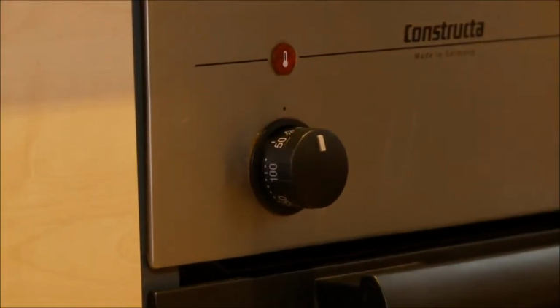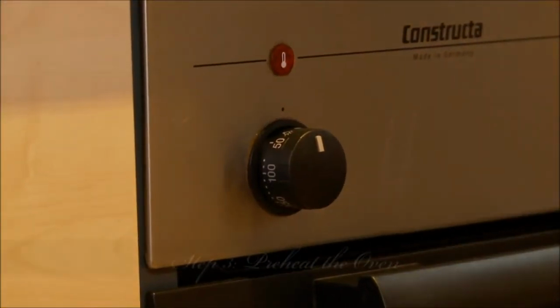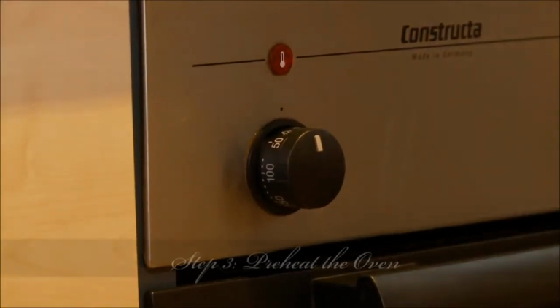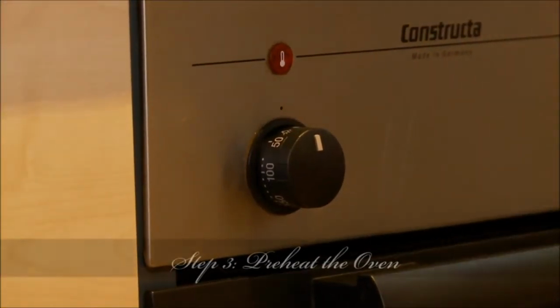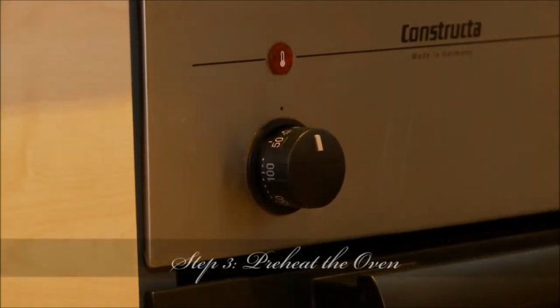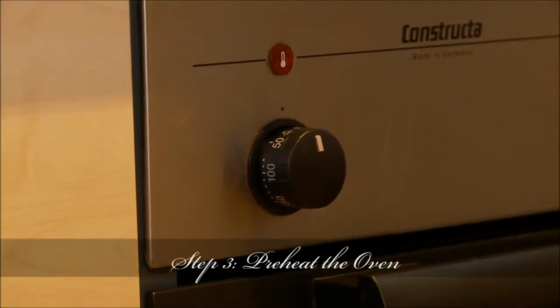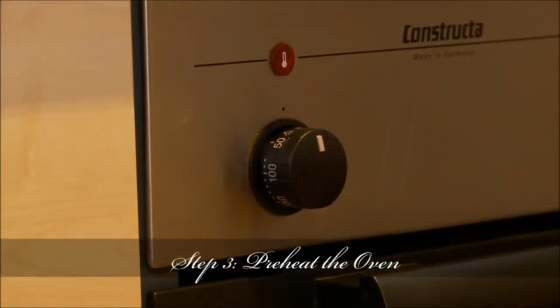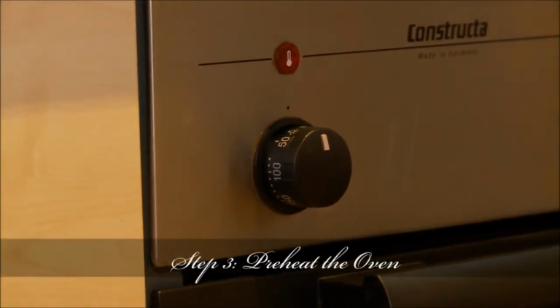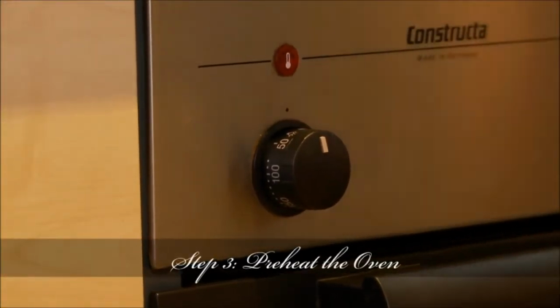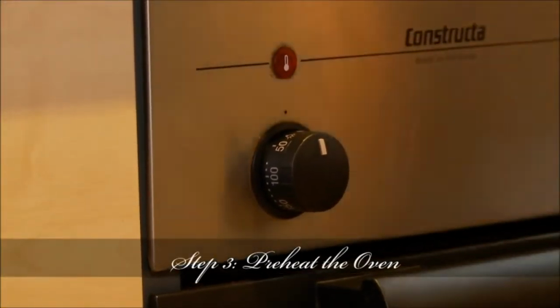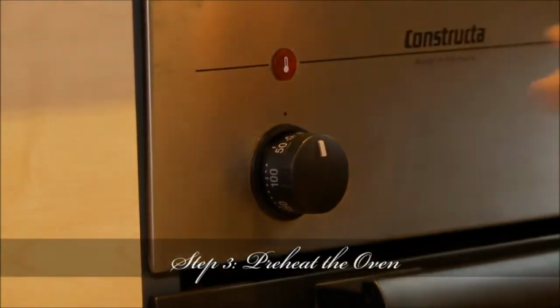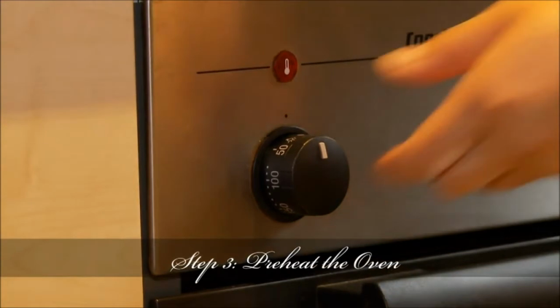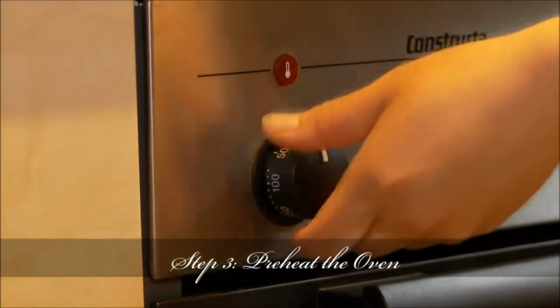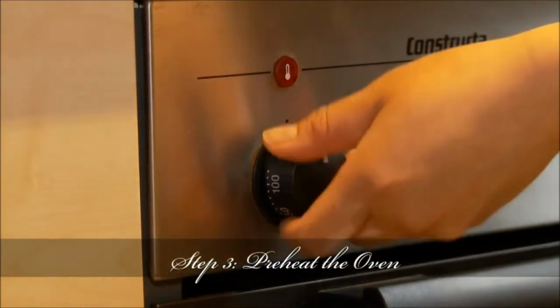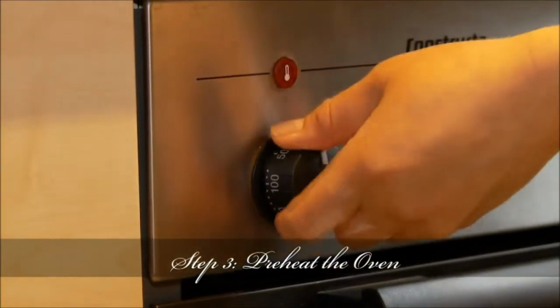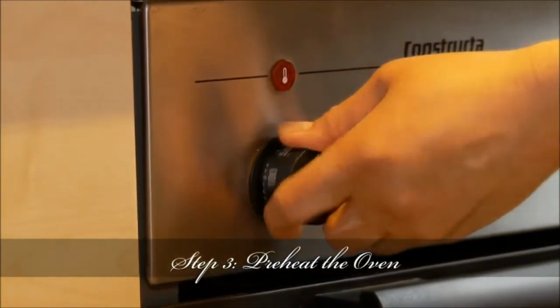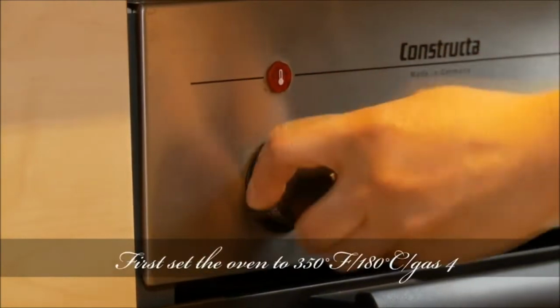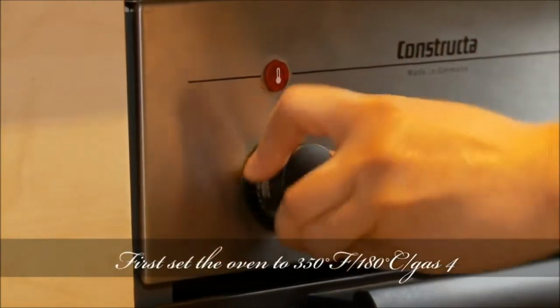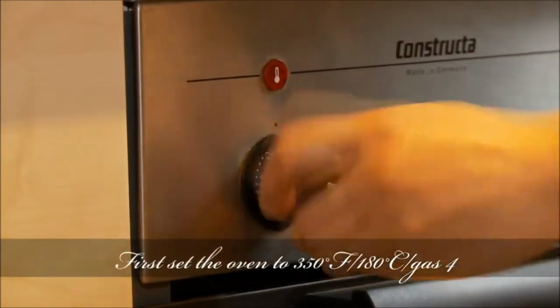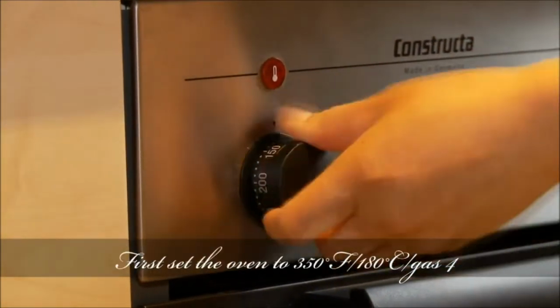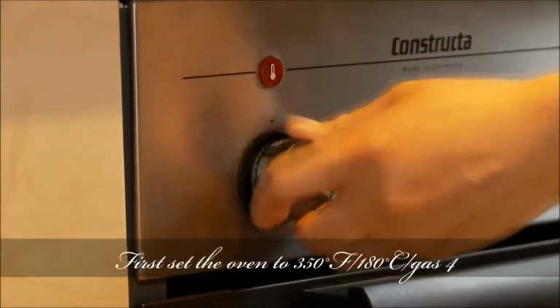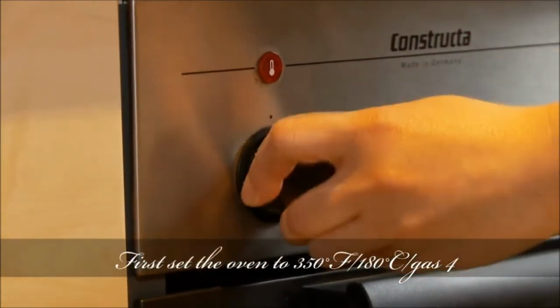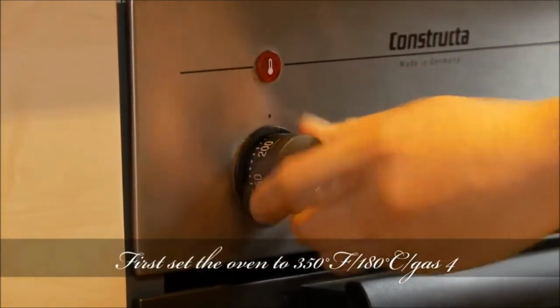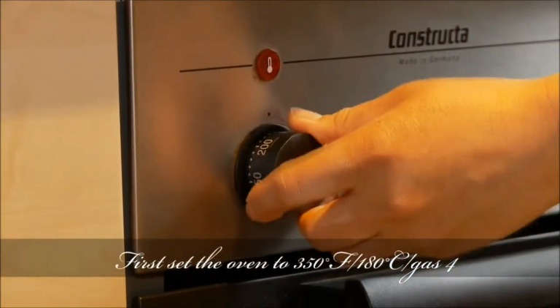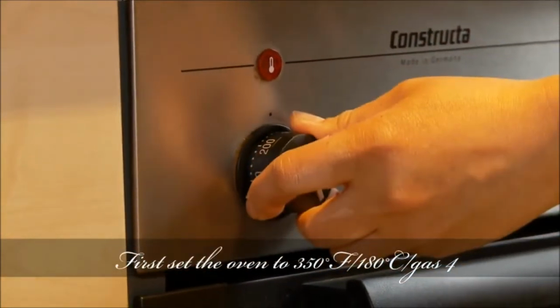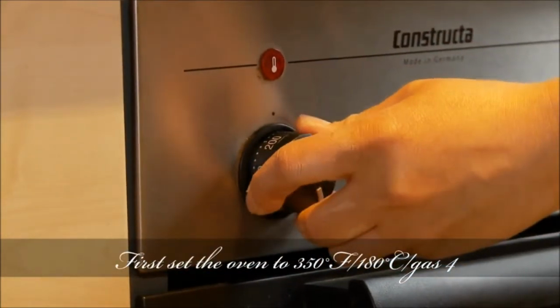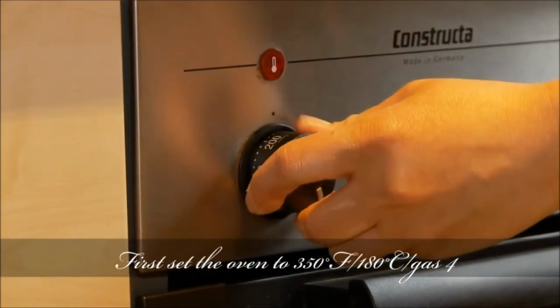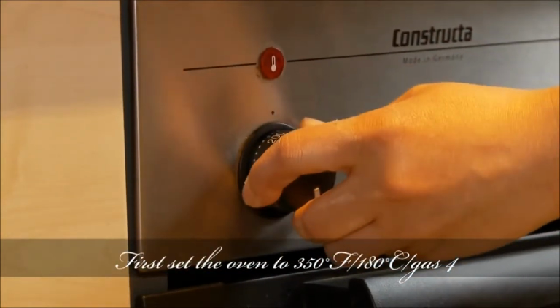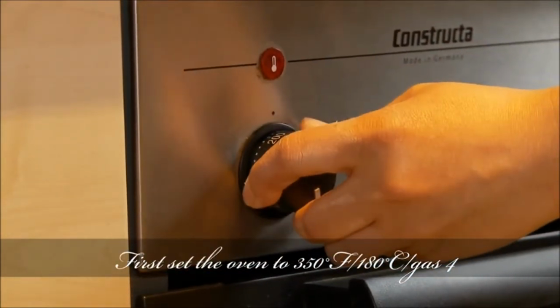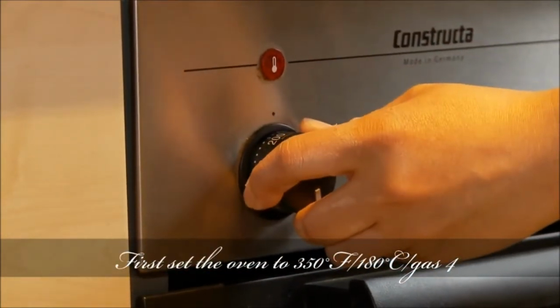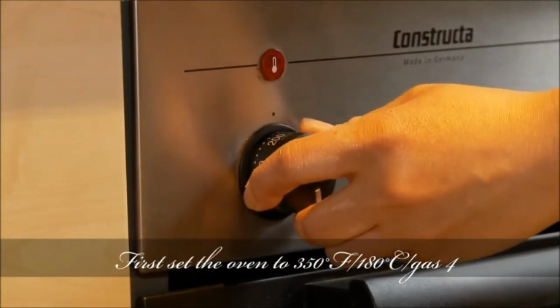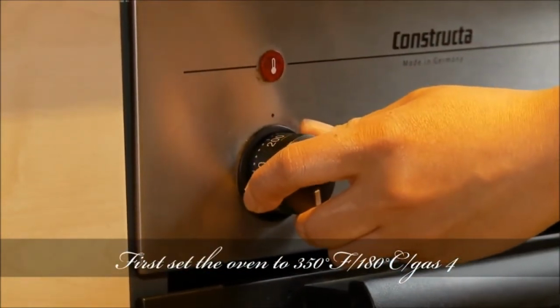Step 3: Preheat the oven. First, set the oven to 350 degrees.